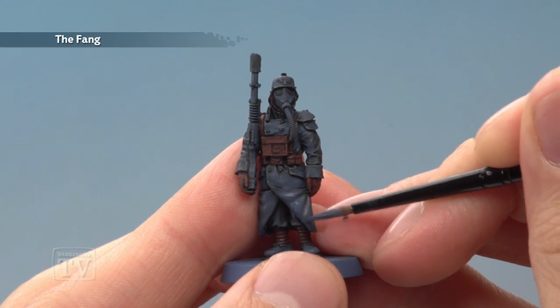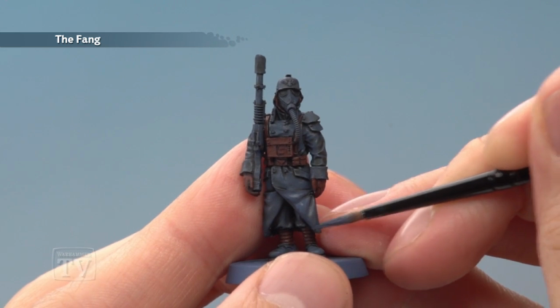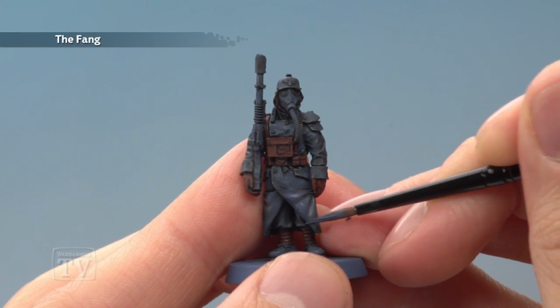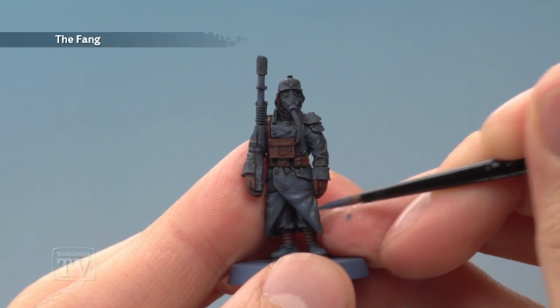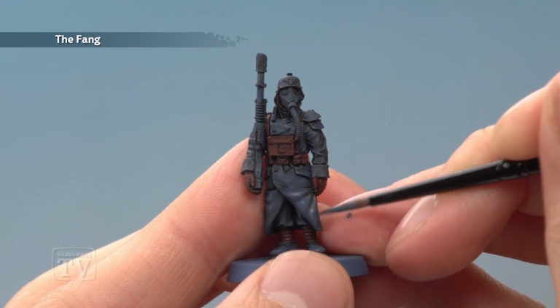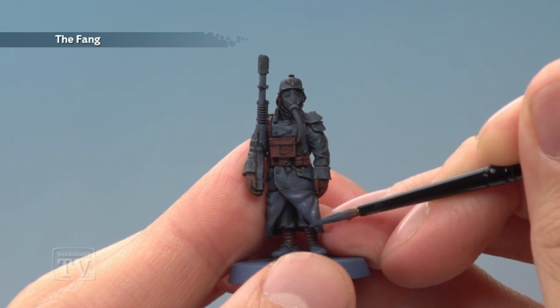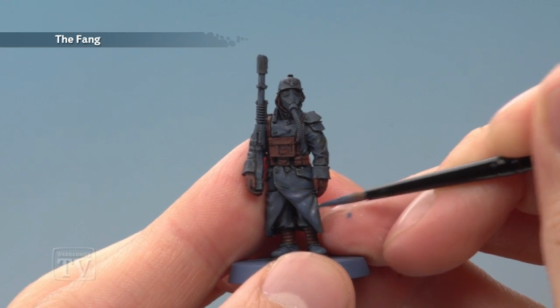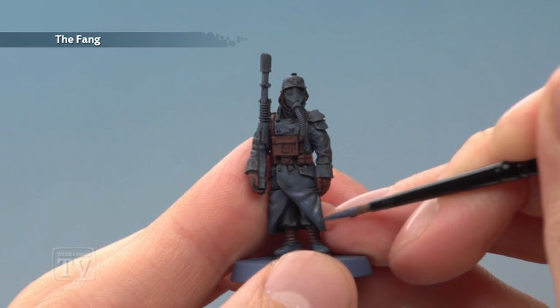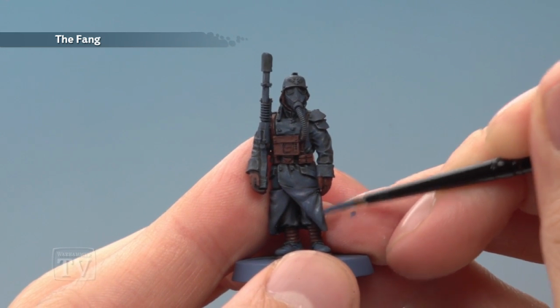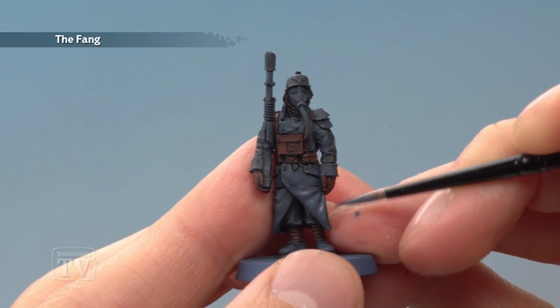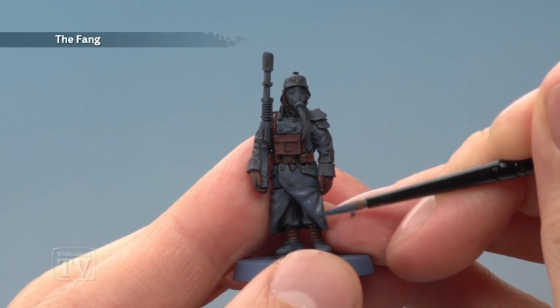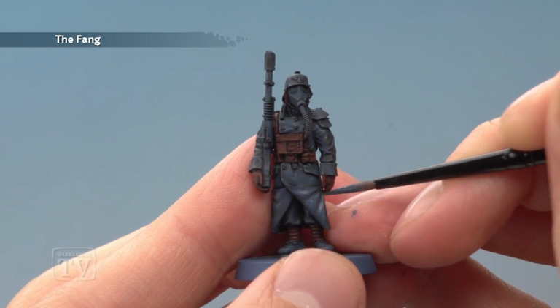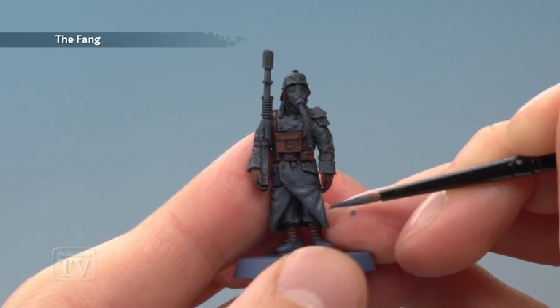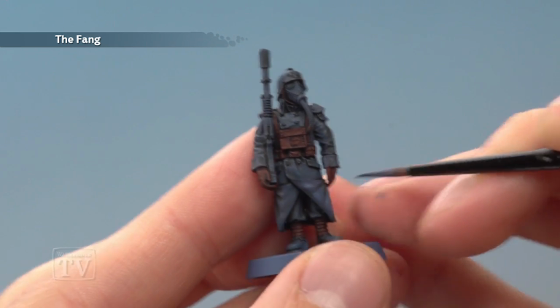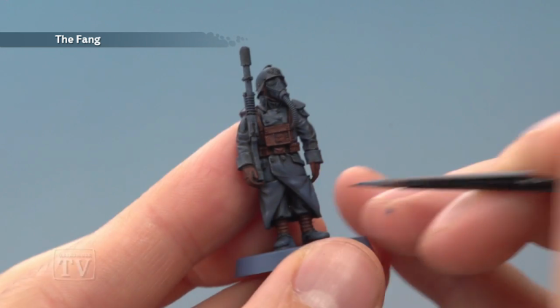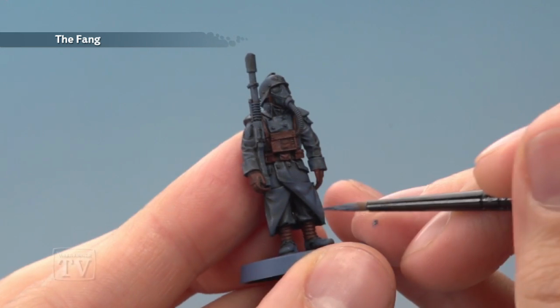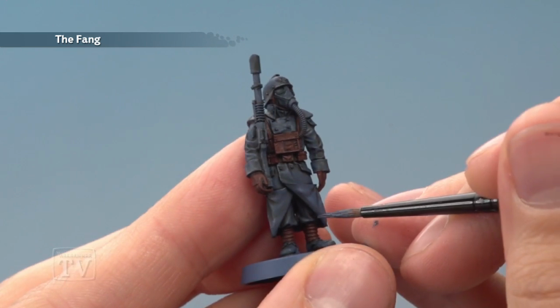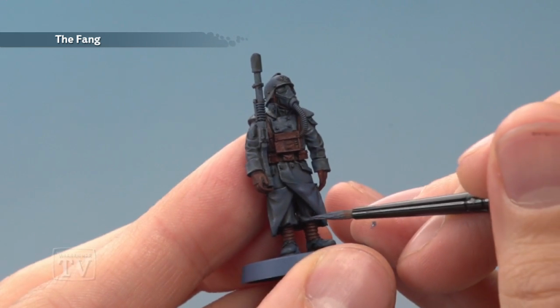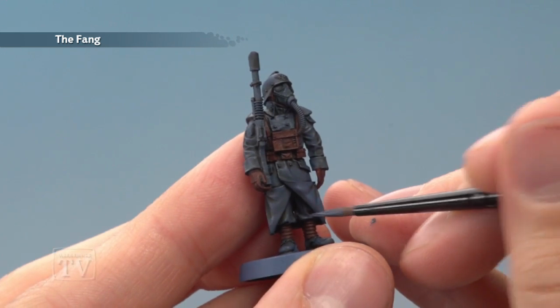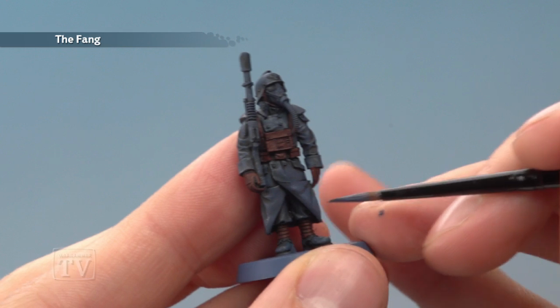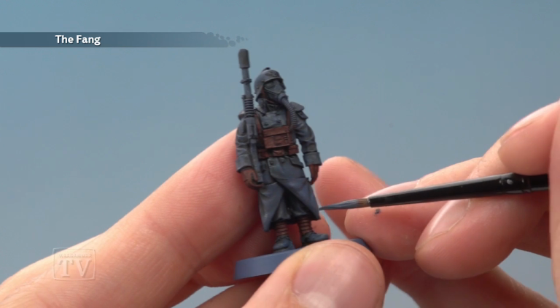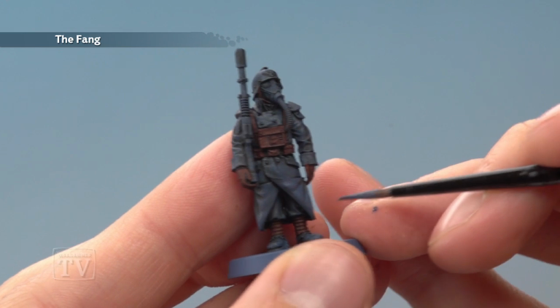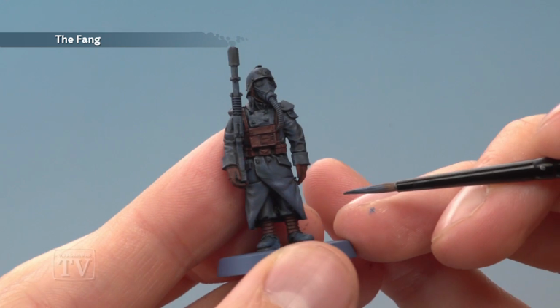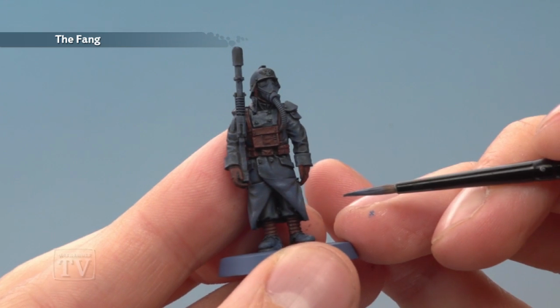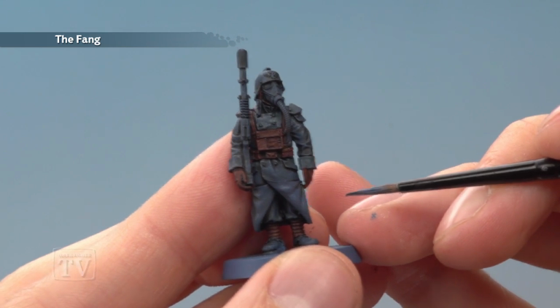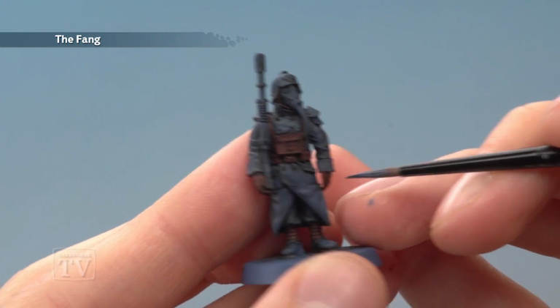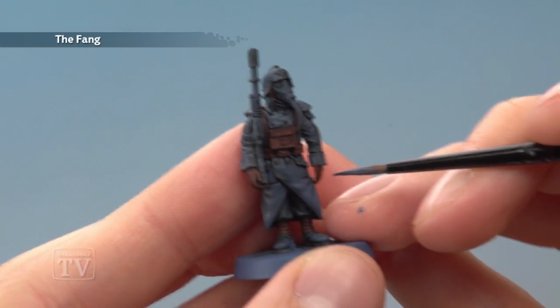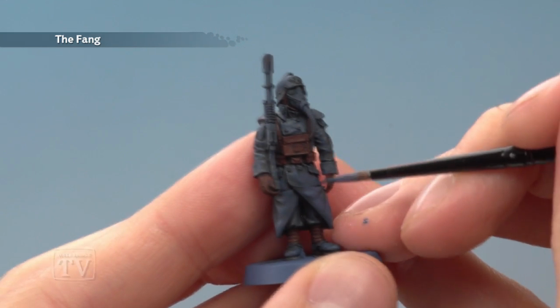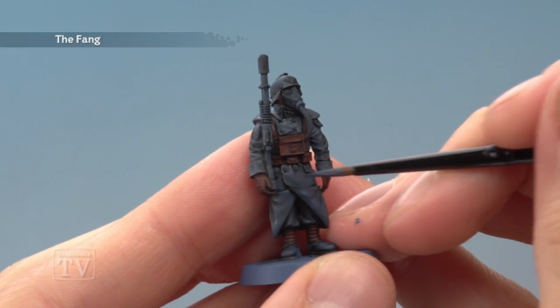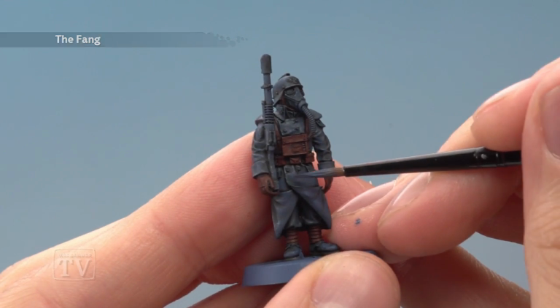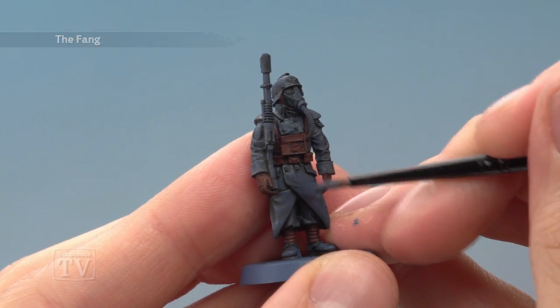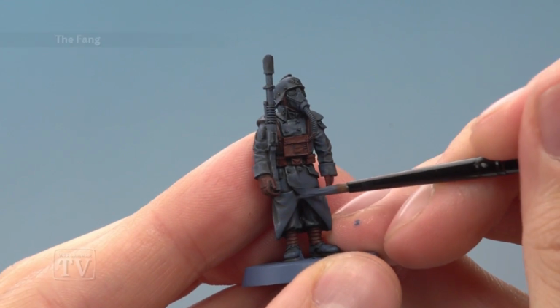Now the only part of the blue uniform I'm not going to paint with this colour is going to be the trousers down there, which I just want to leave a little bit darker than the rest of the great coat.